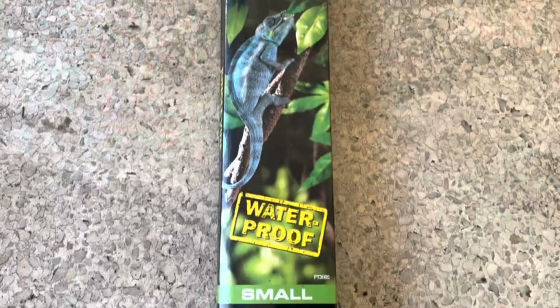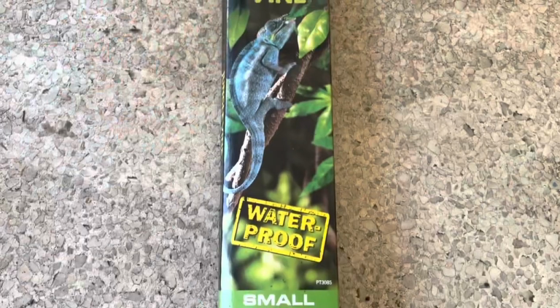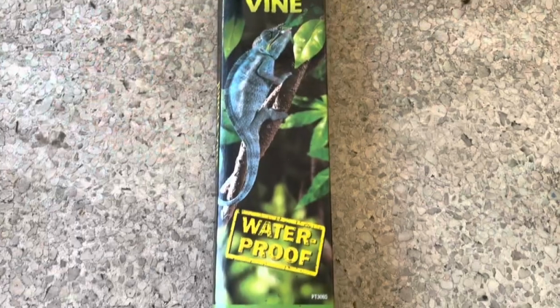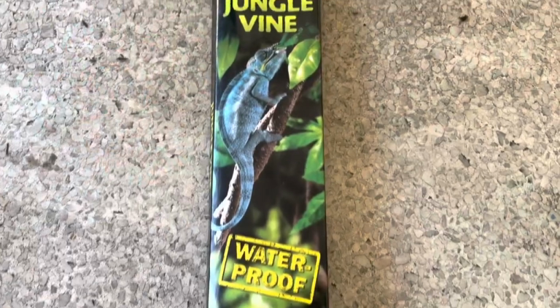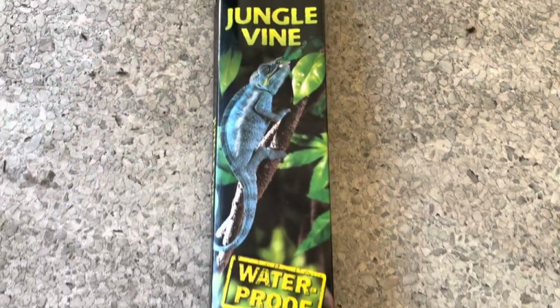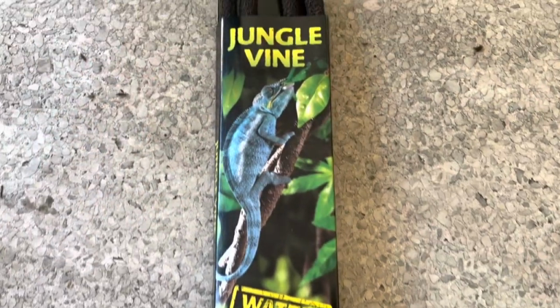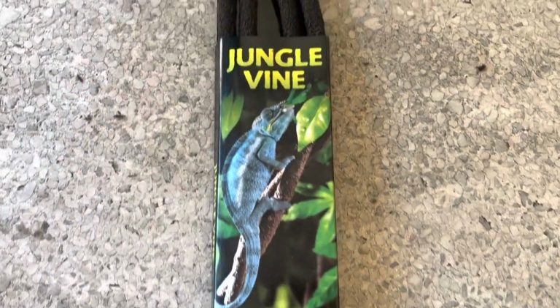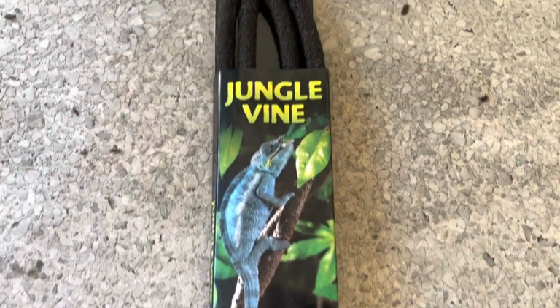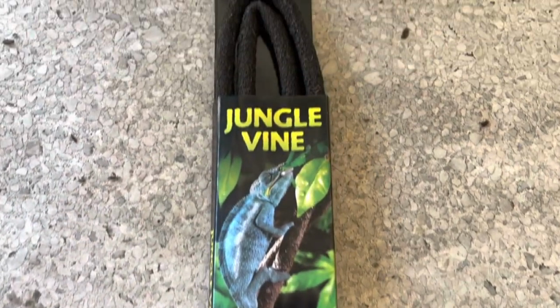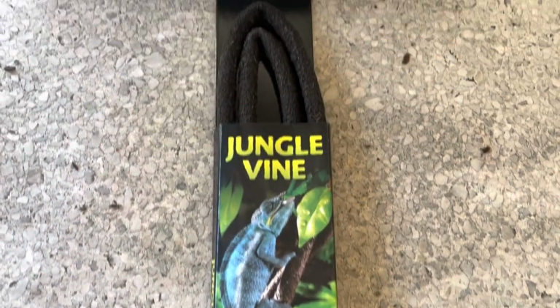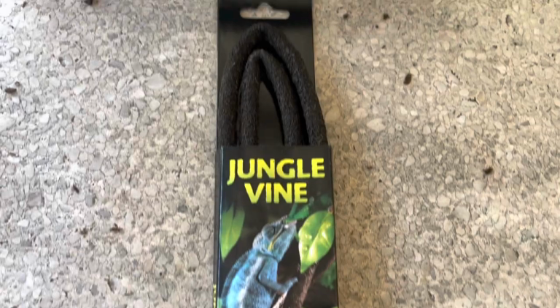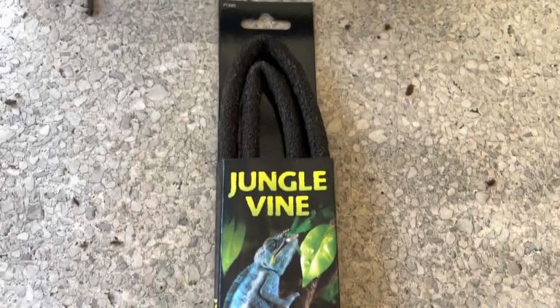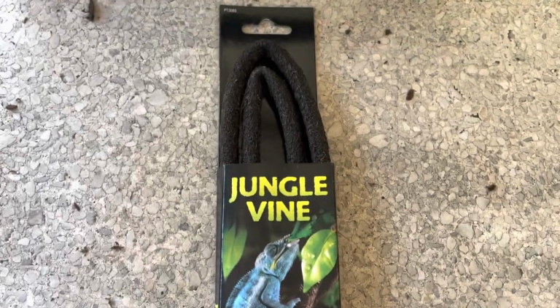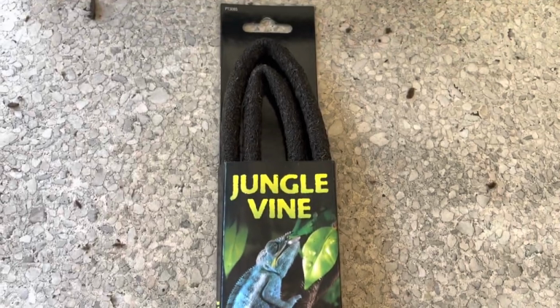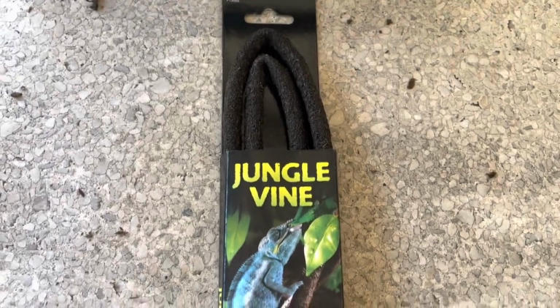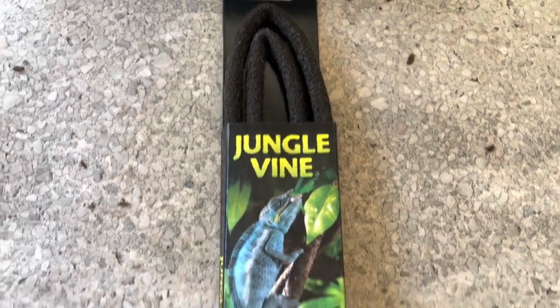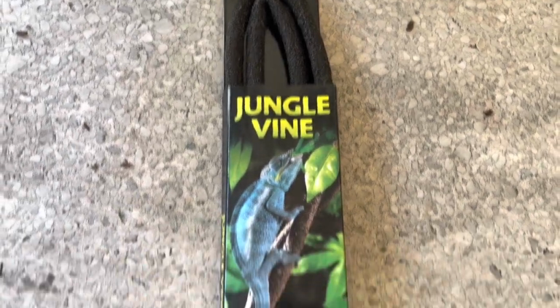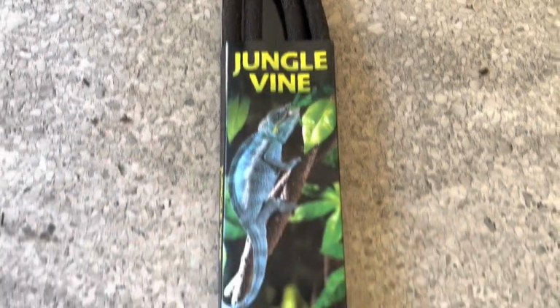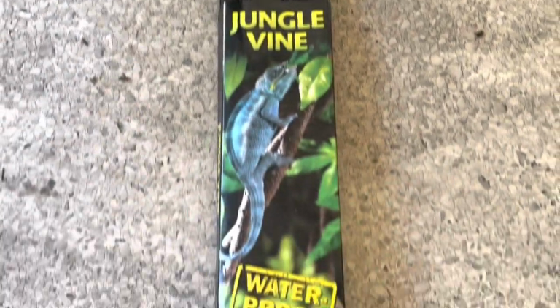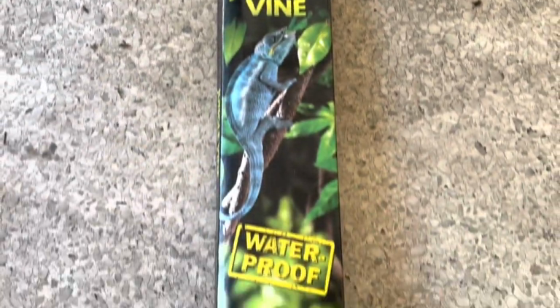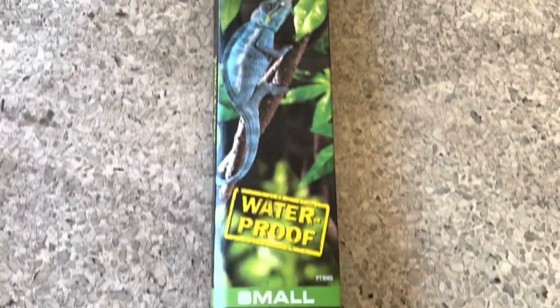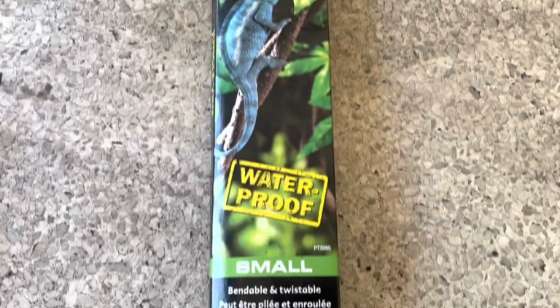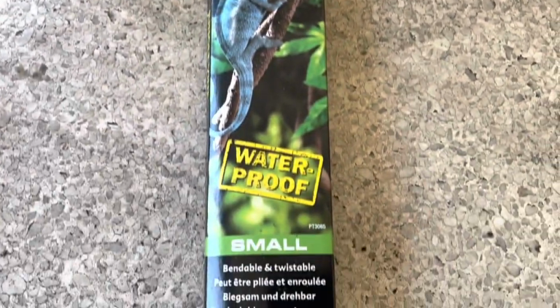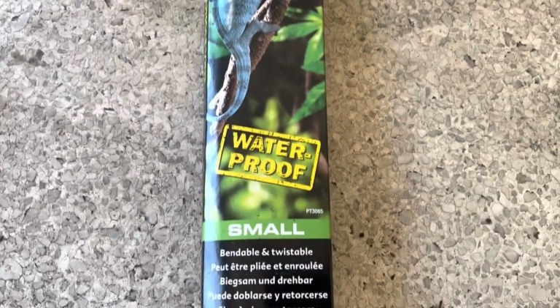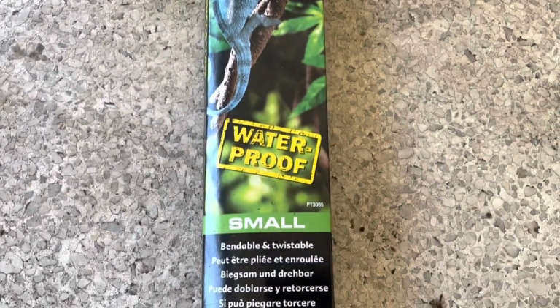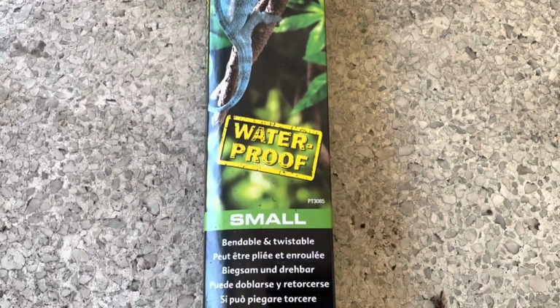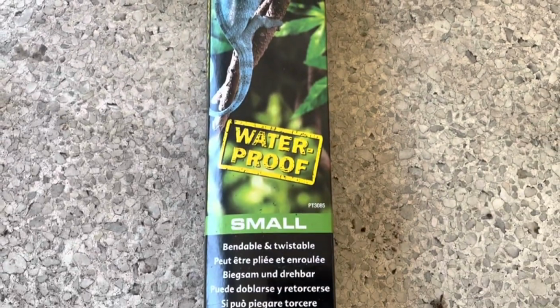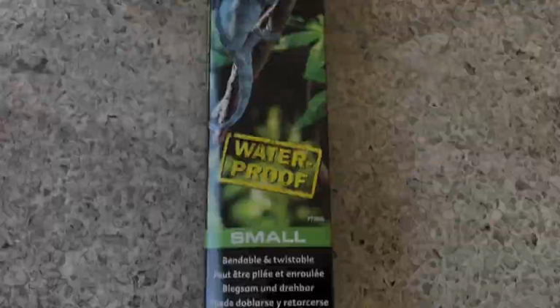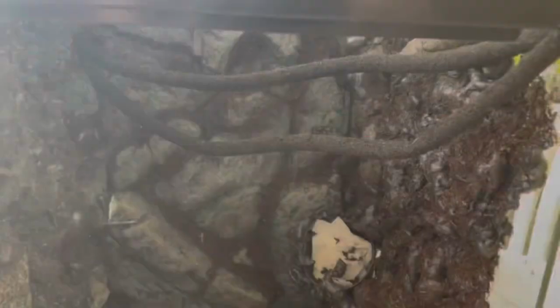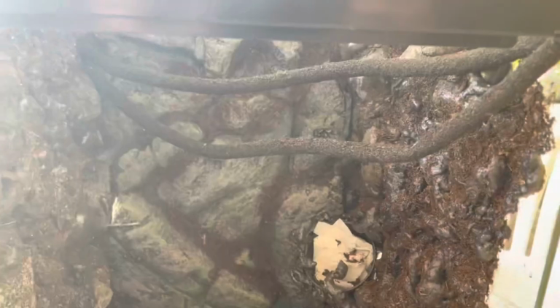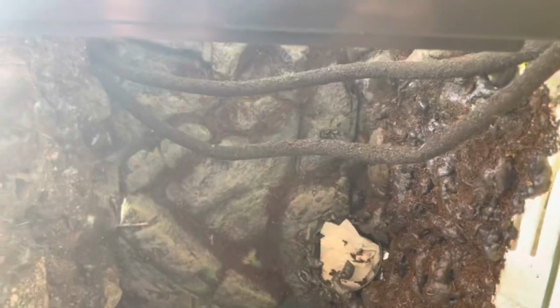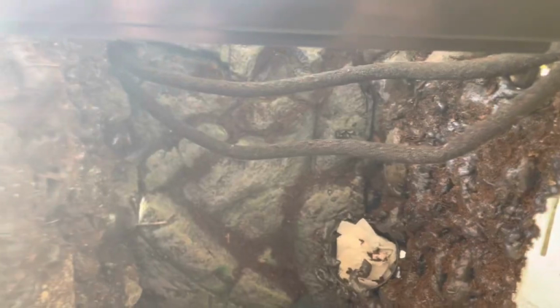My next step to add some more decoration was this black jungle vine, which I thought would look well to create some branches.